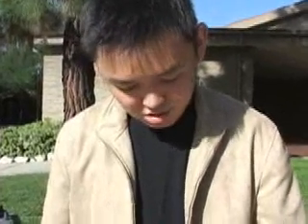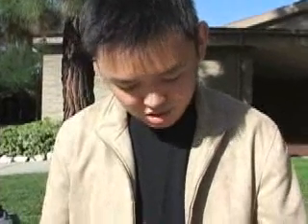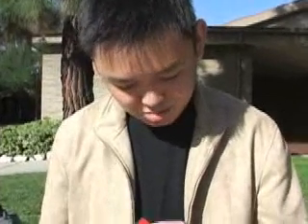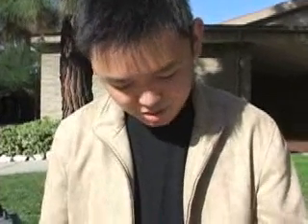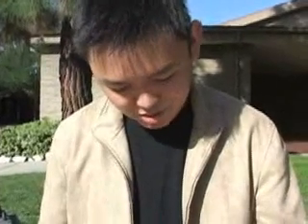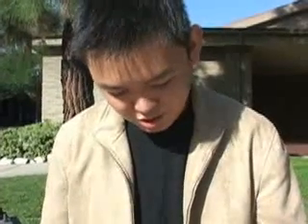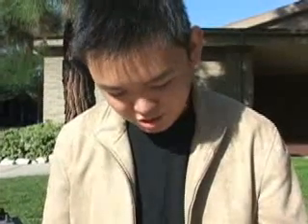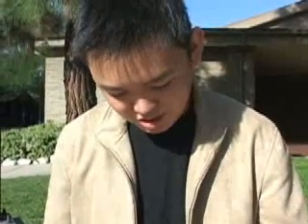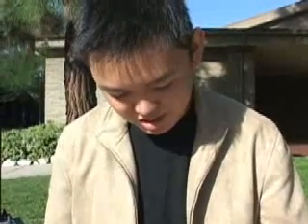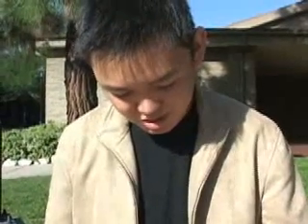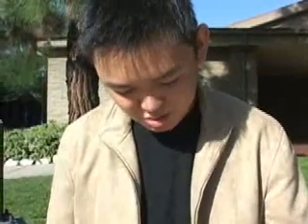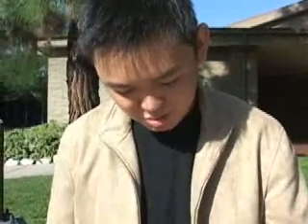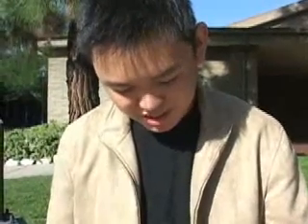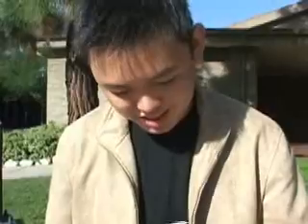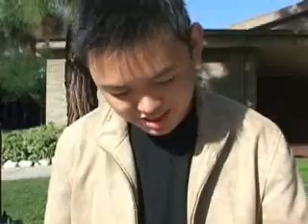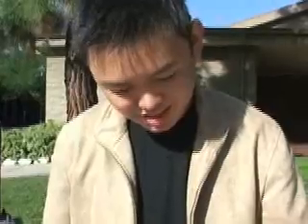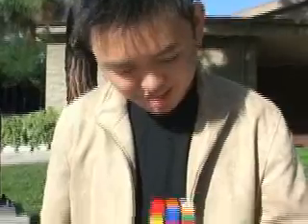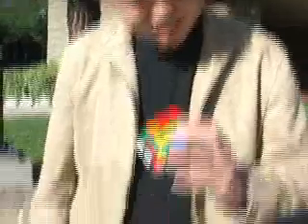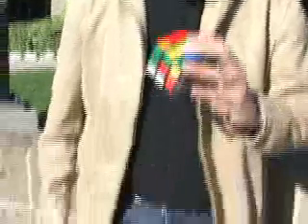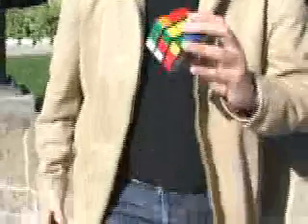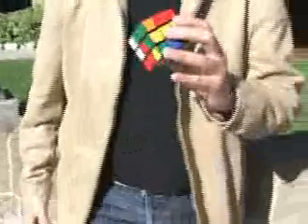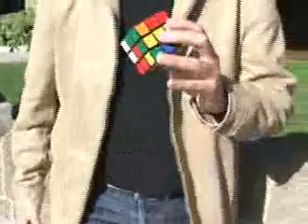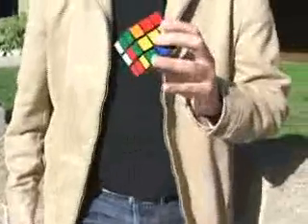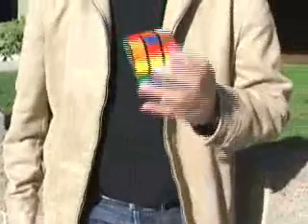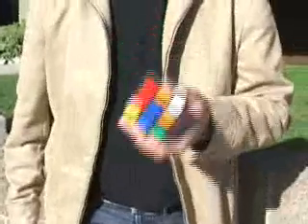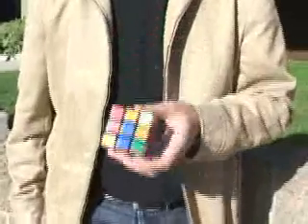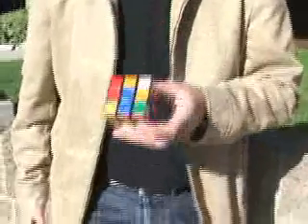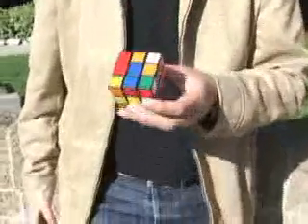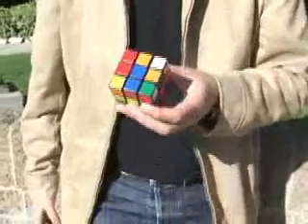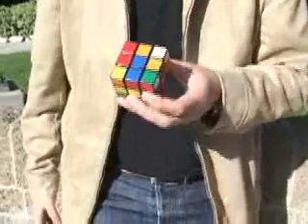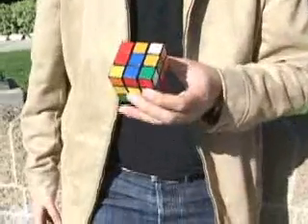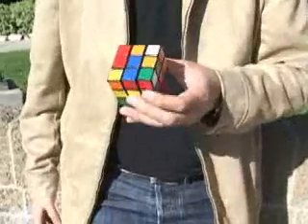I'm going to do the one-handed 3x3. I'm going to use my left hand.